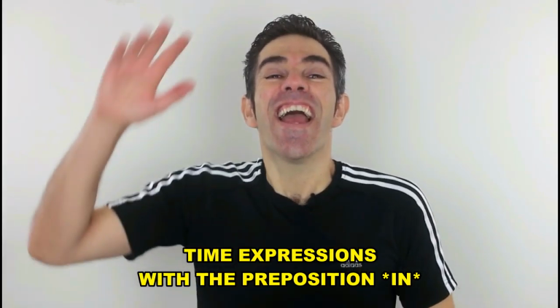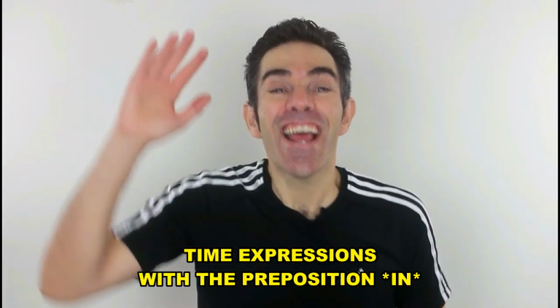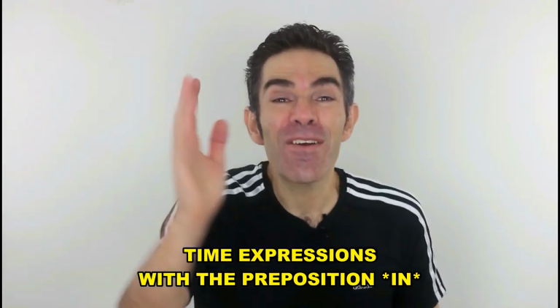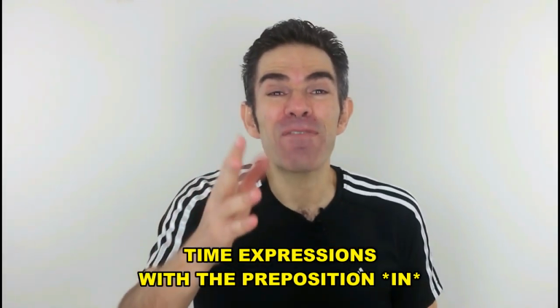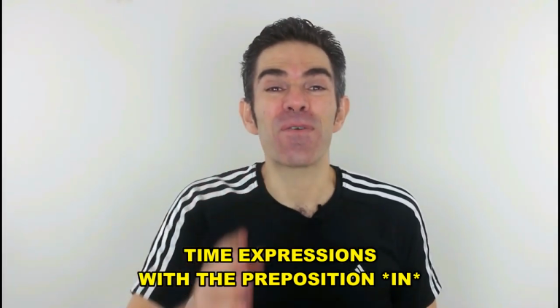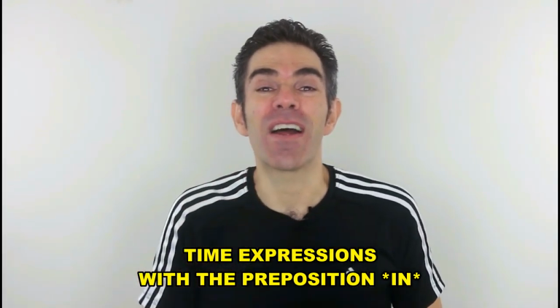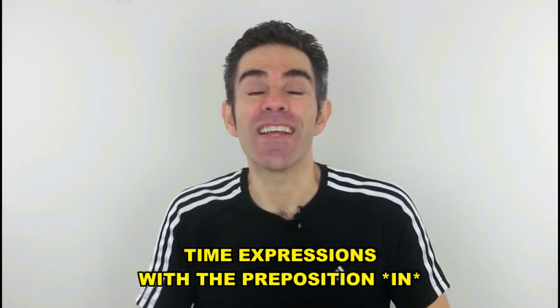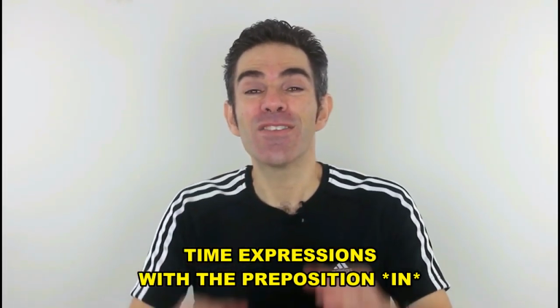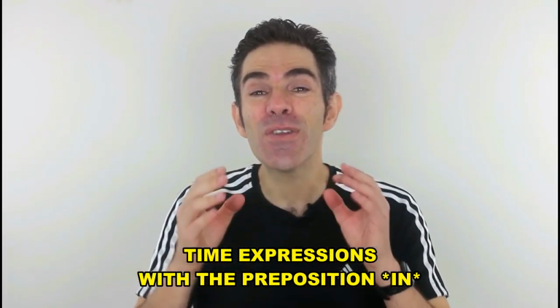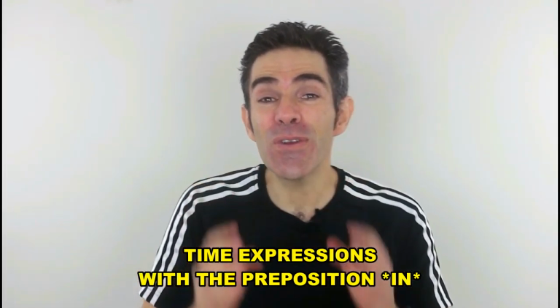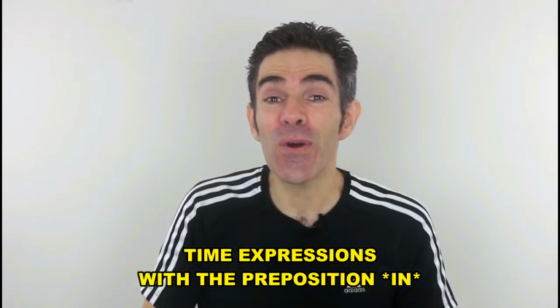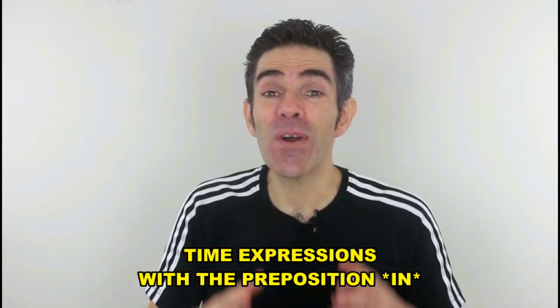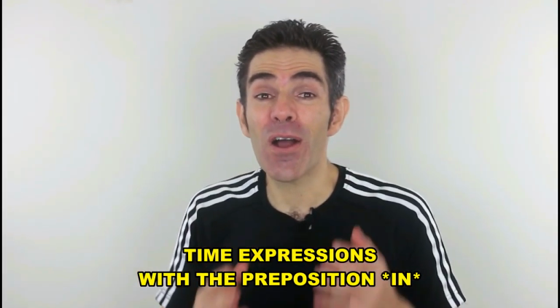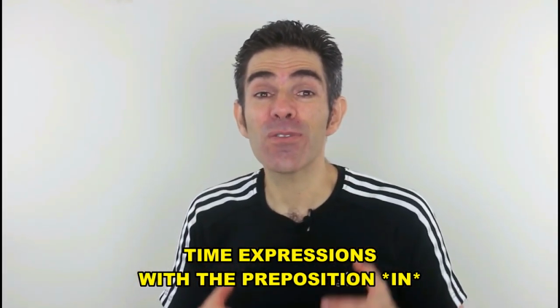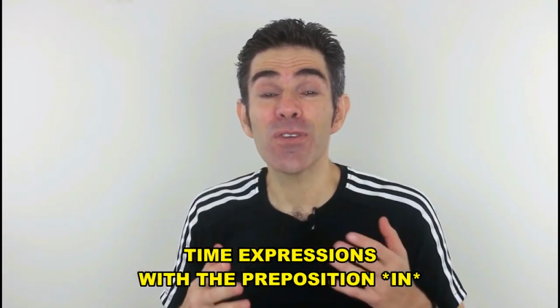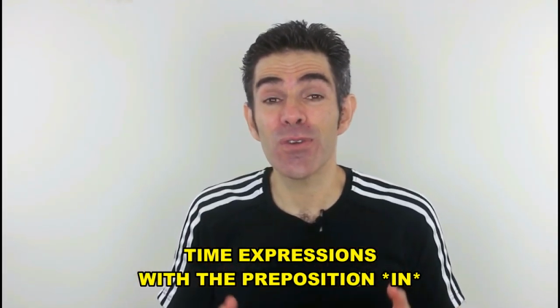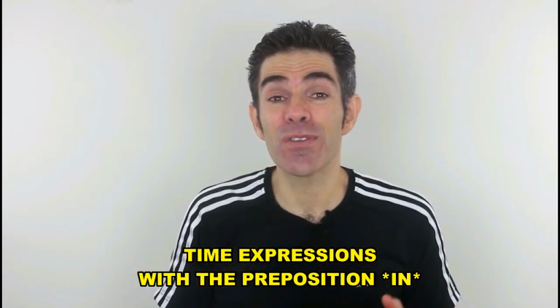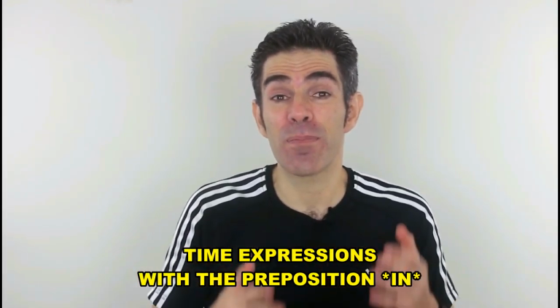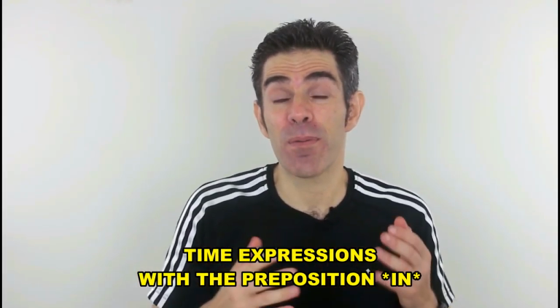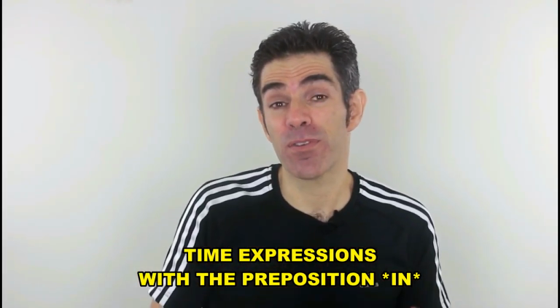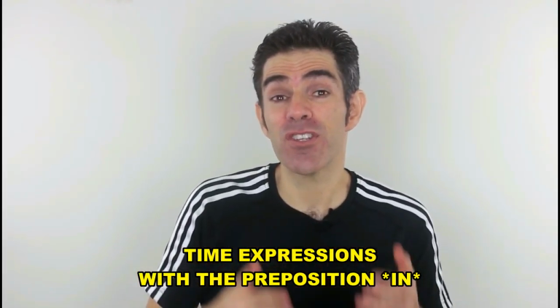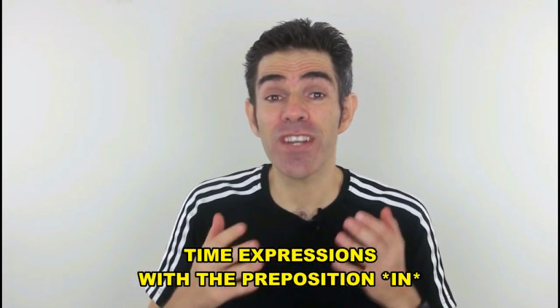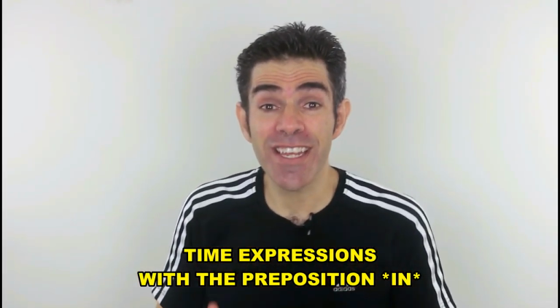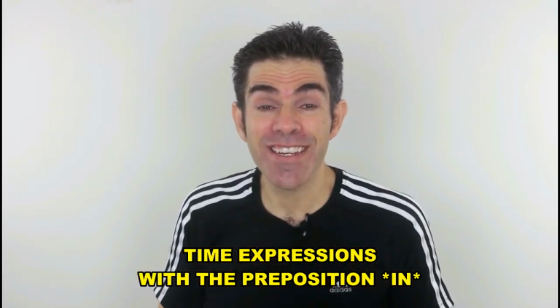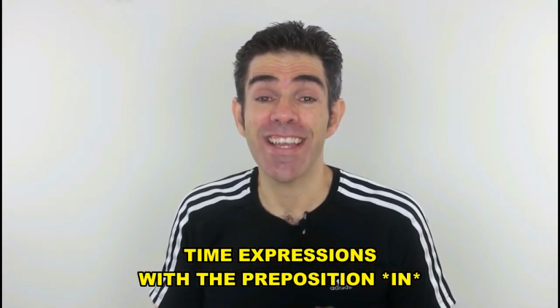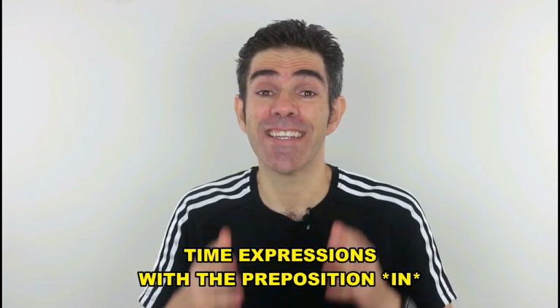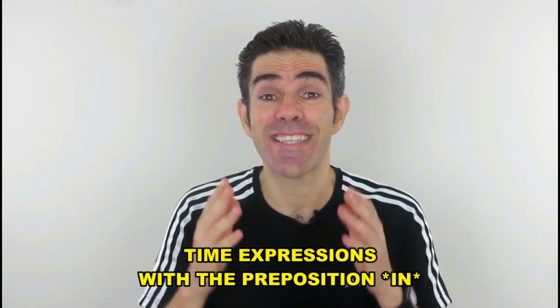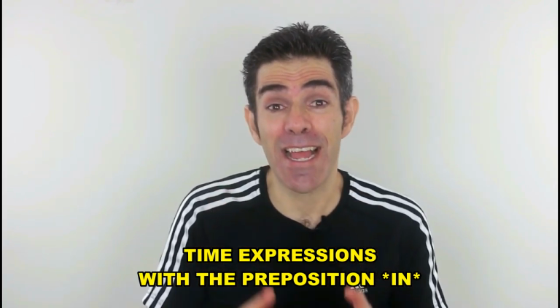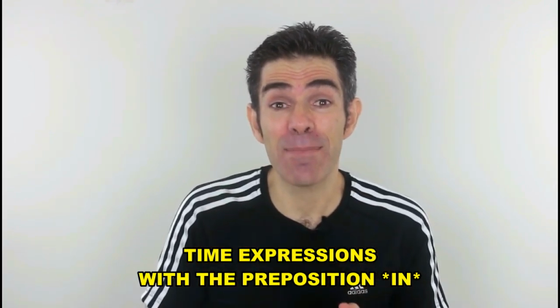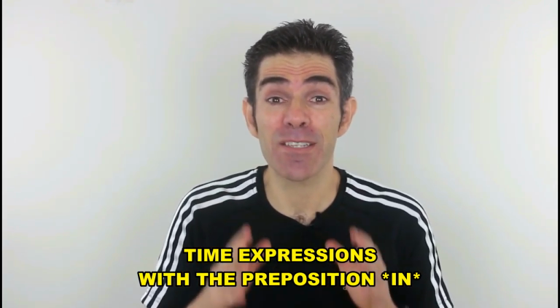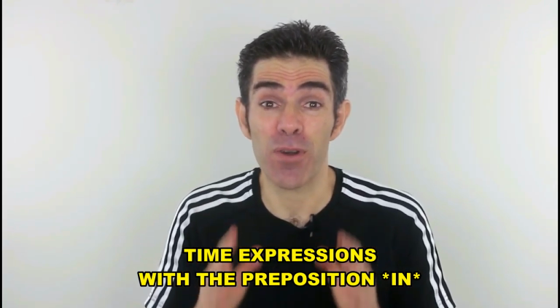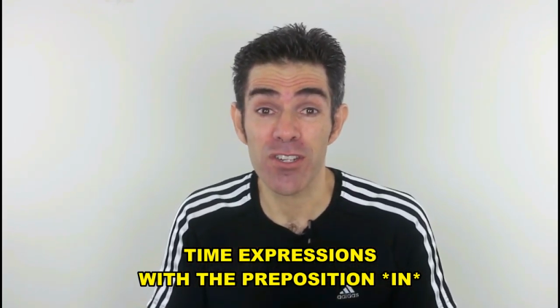Hello everyone! Do you know how to use the preposition 'in' in time expressions?